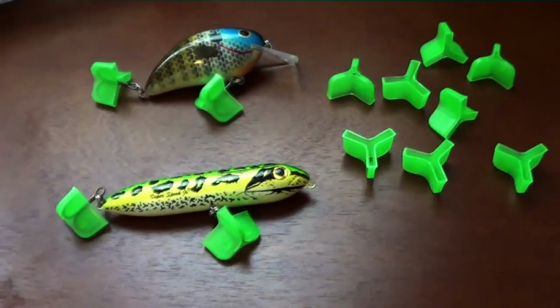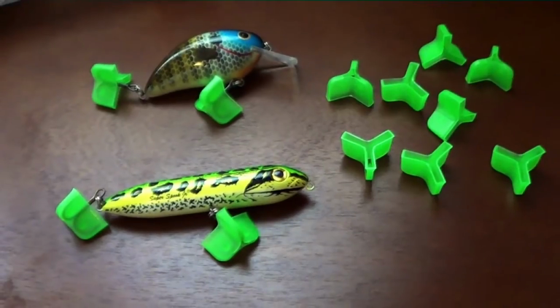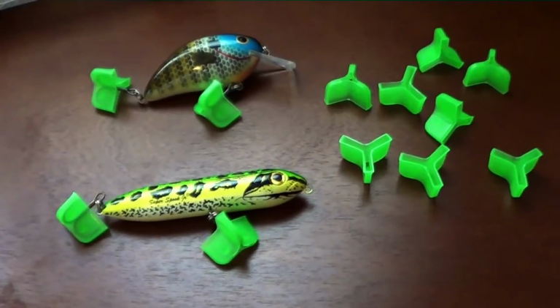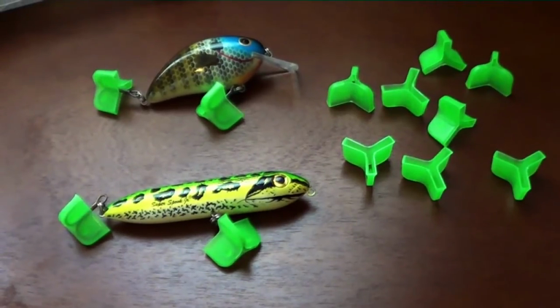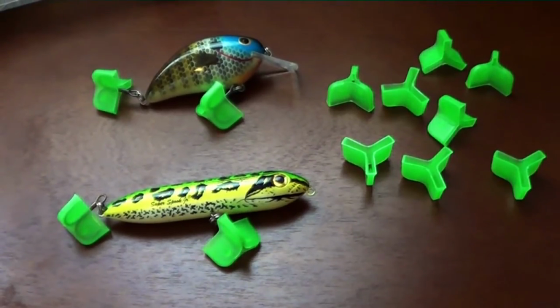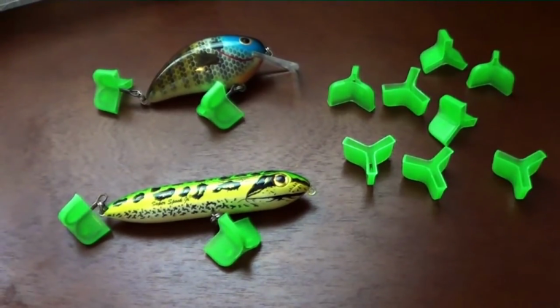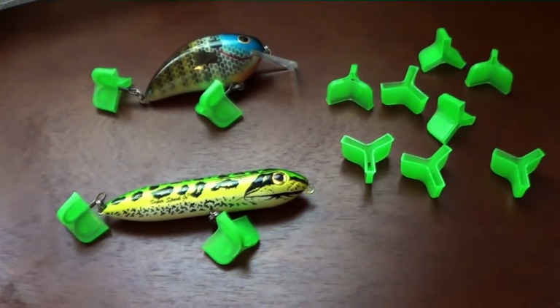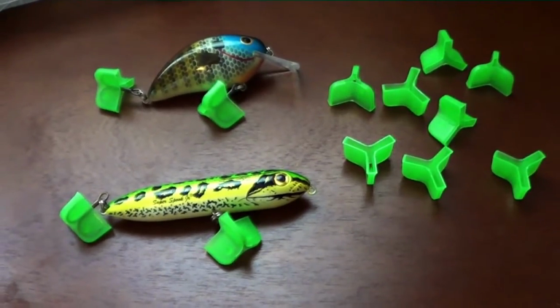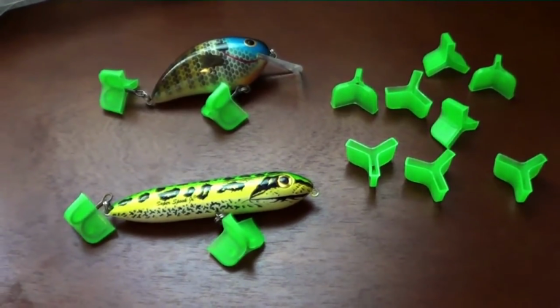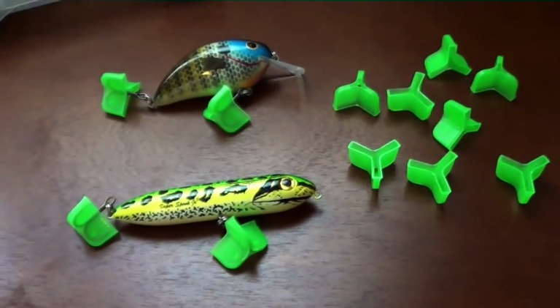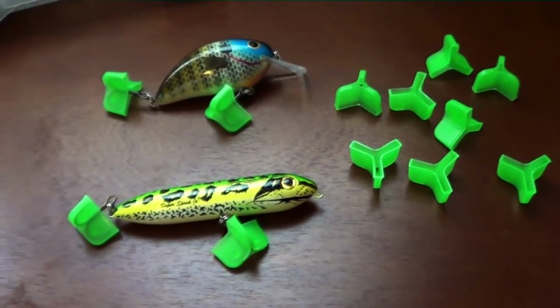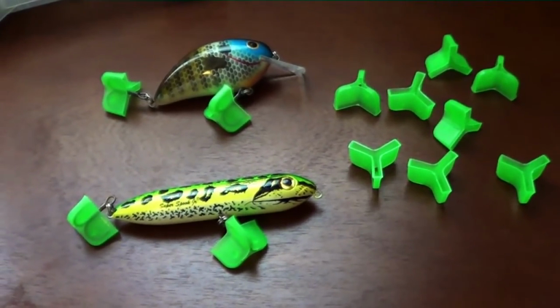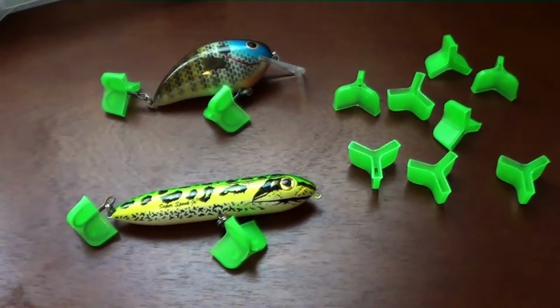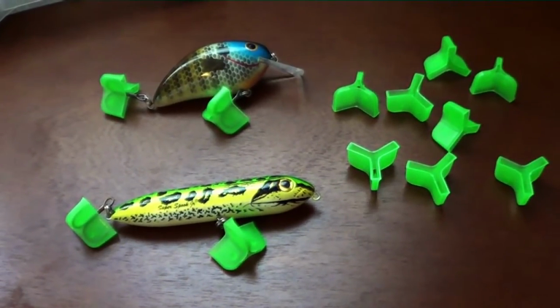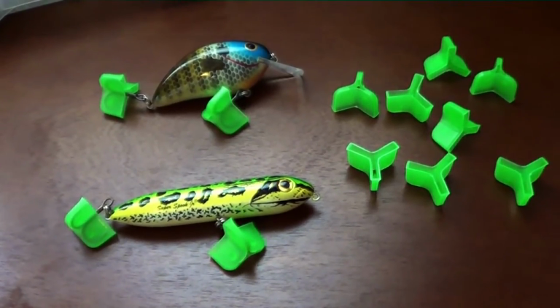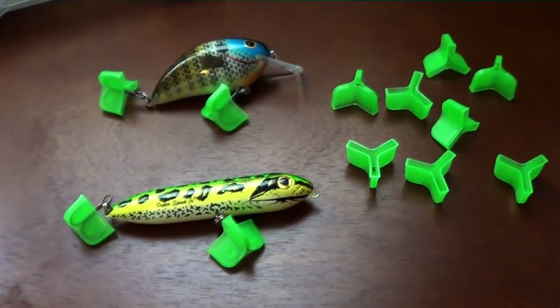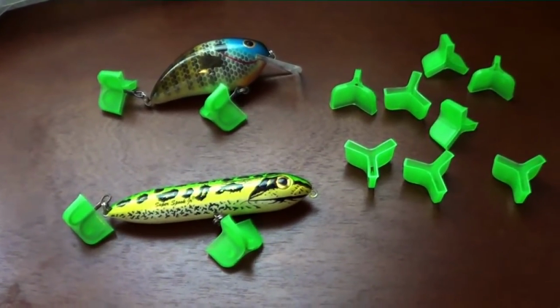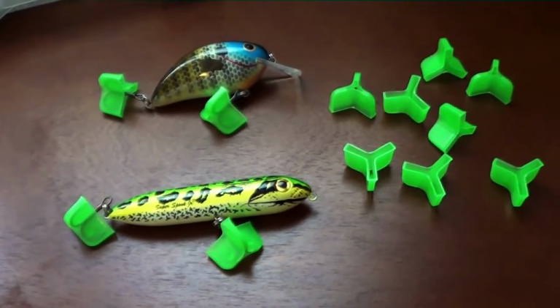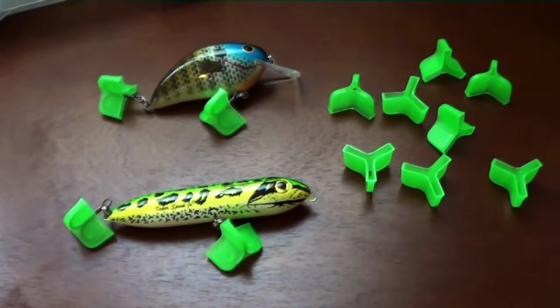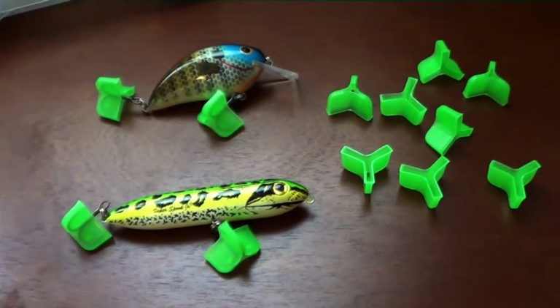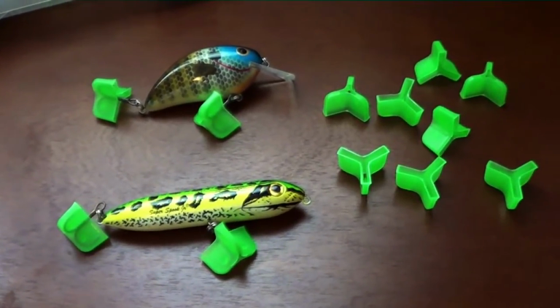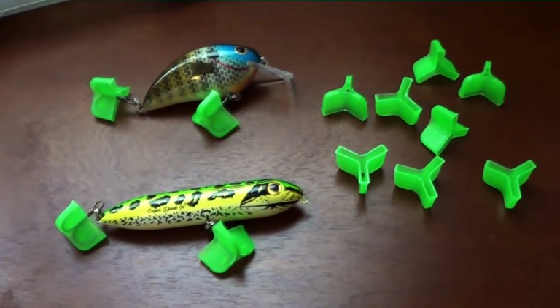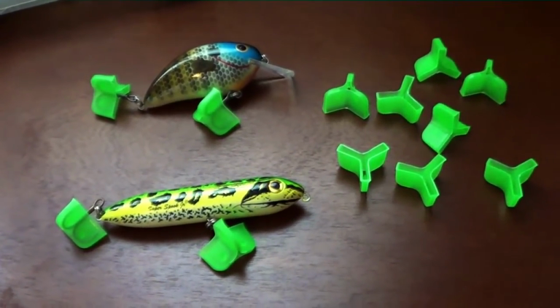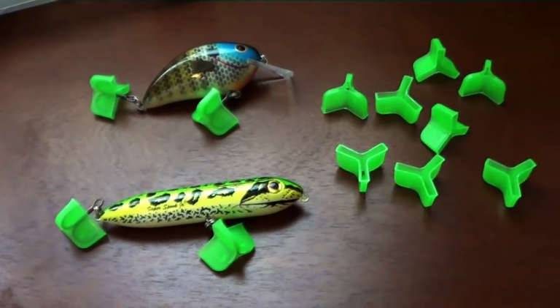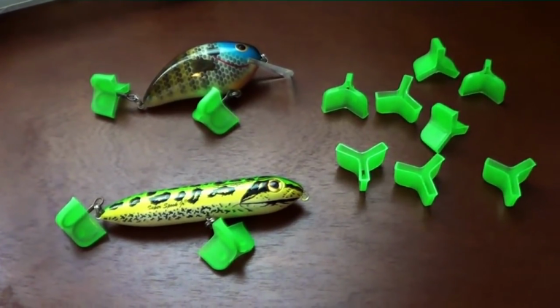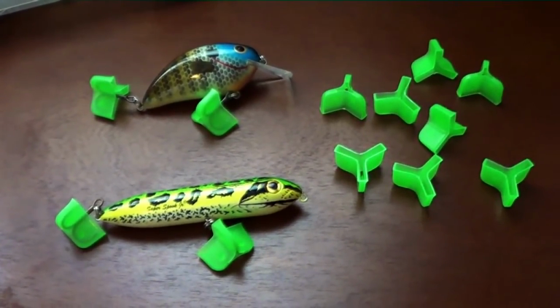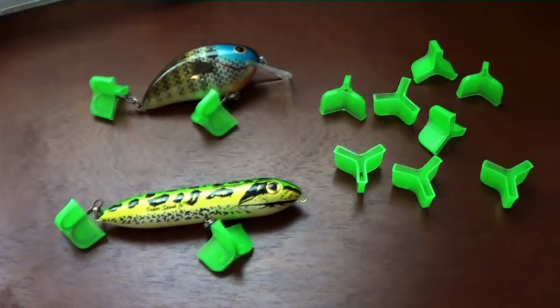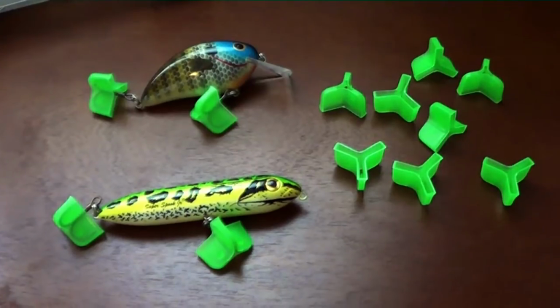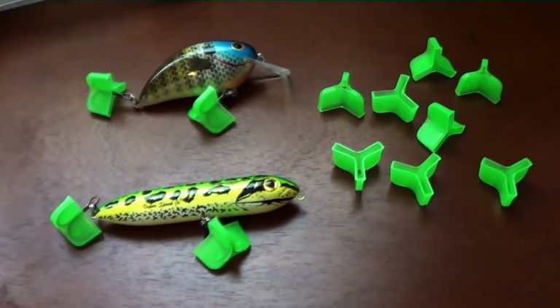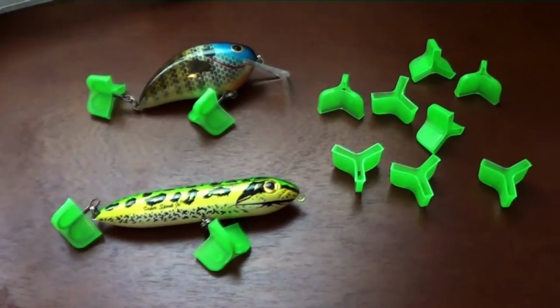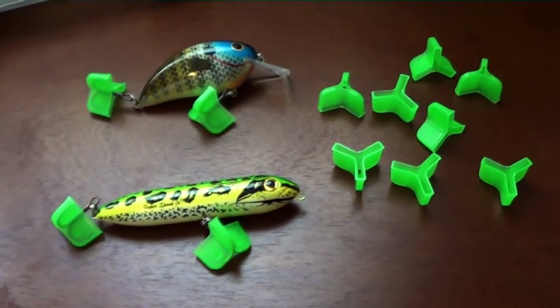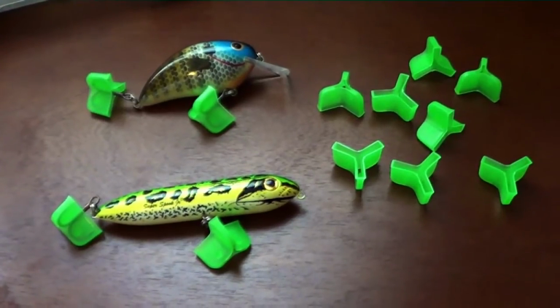Hey guys, how's it going? I just got a quick tackle box organizational tip for you here.